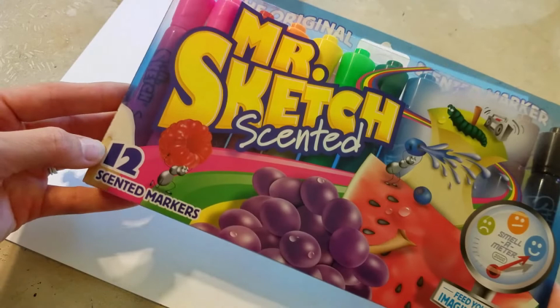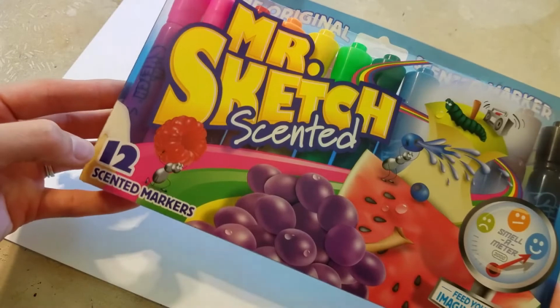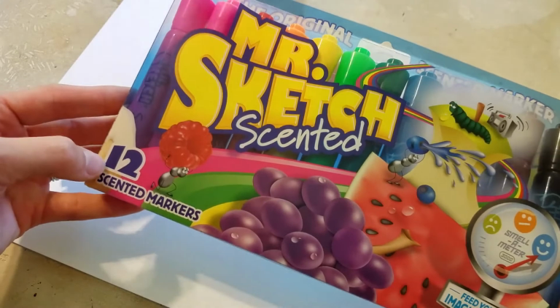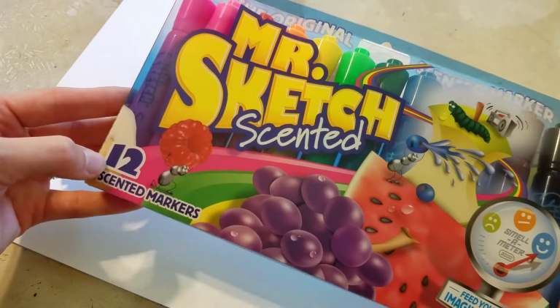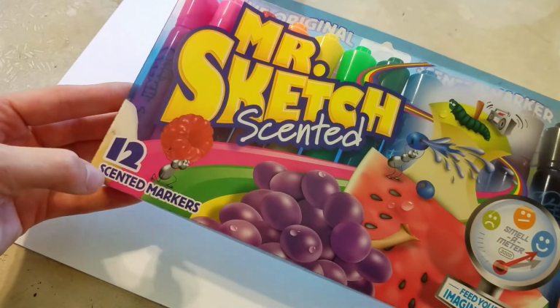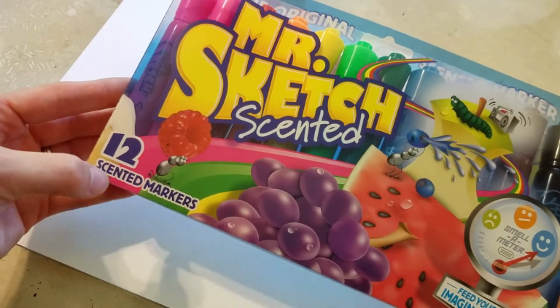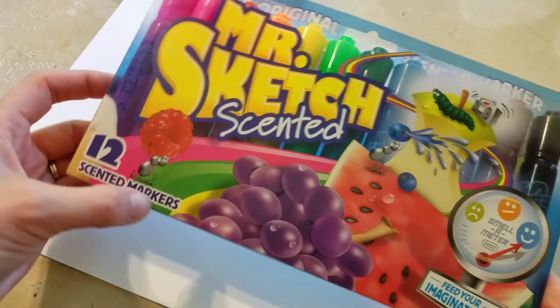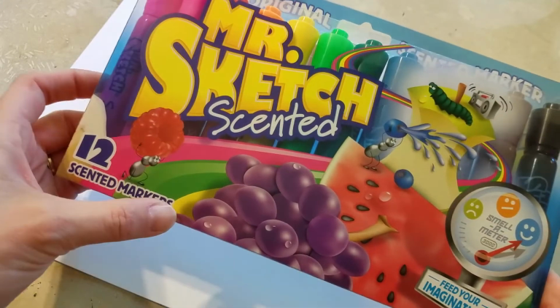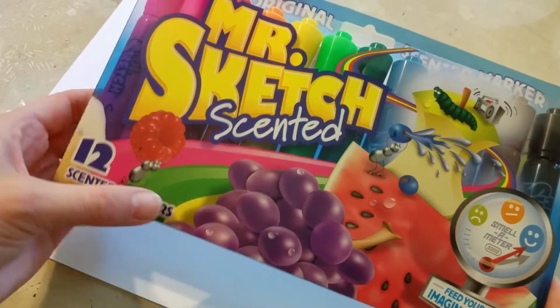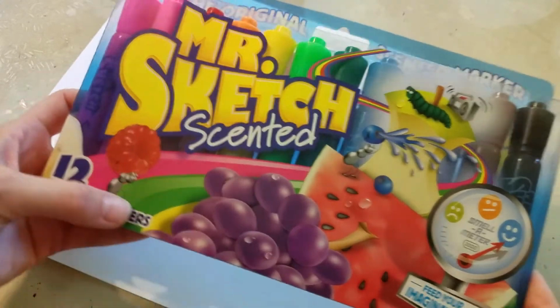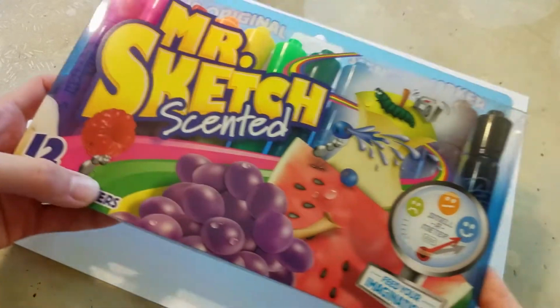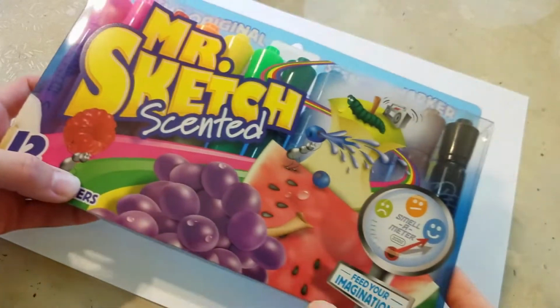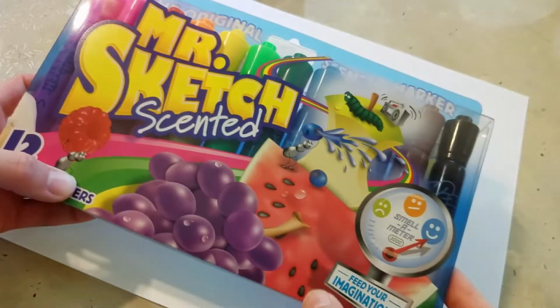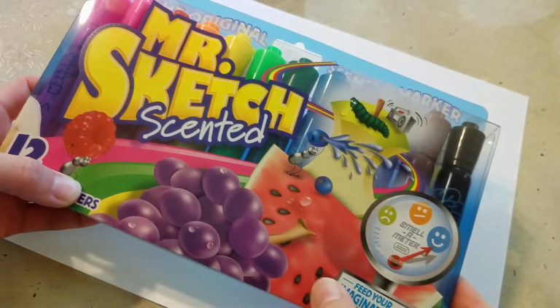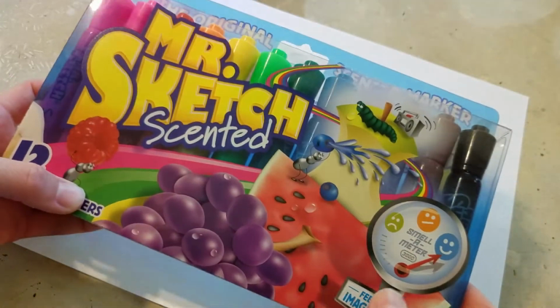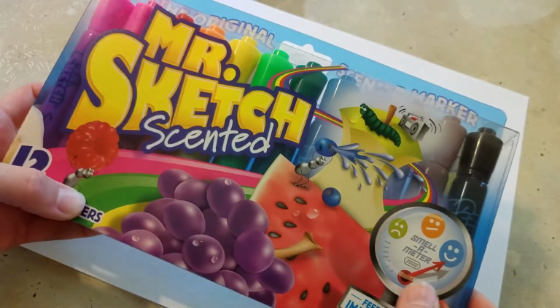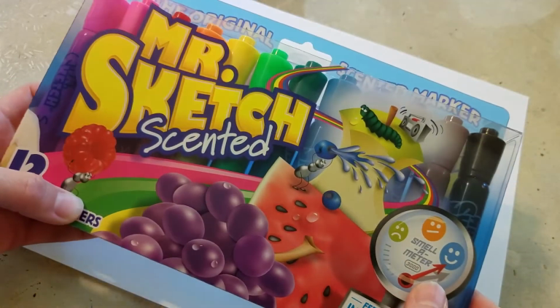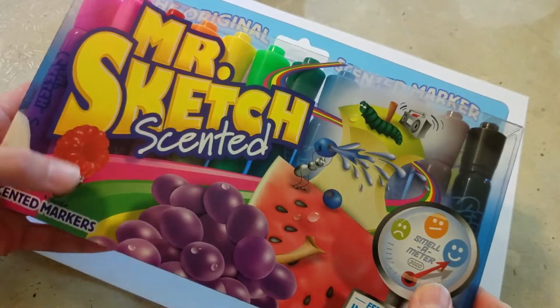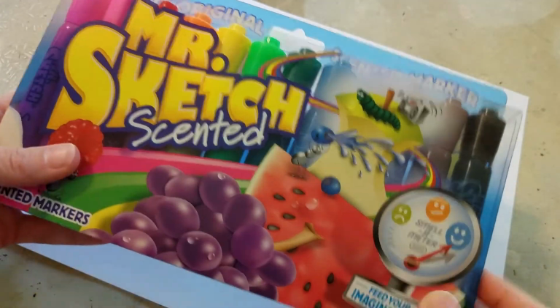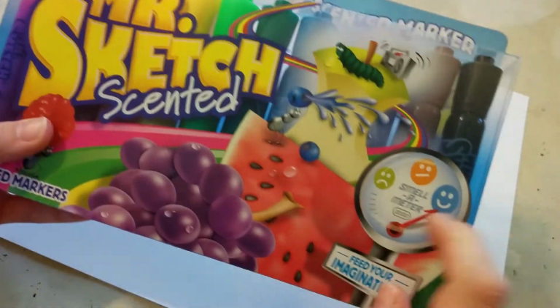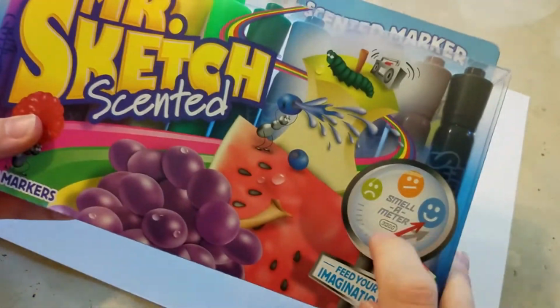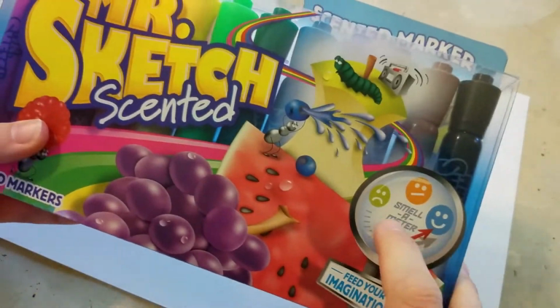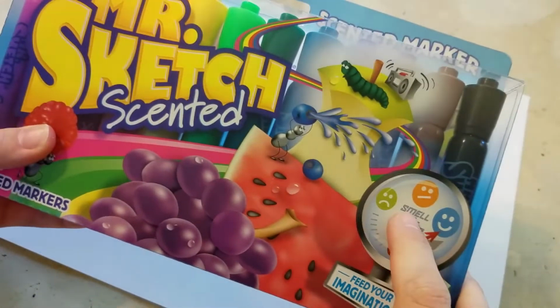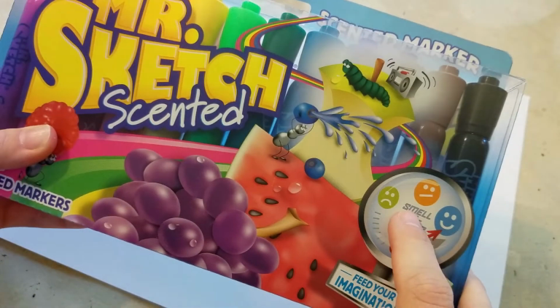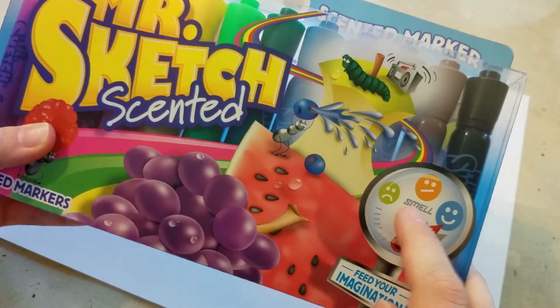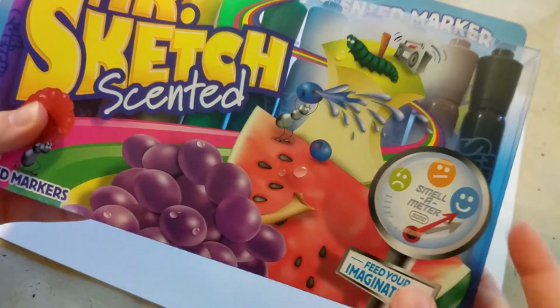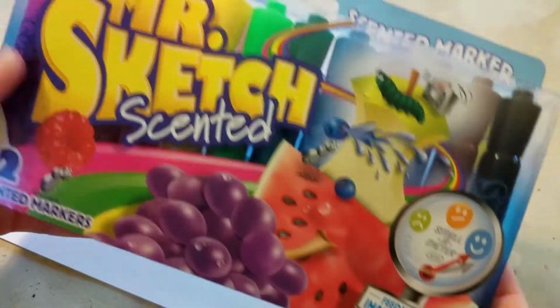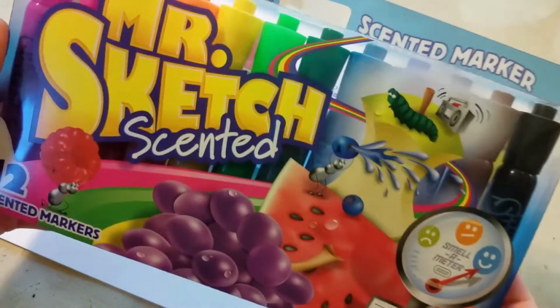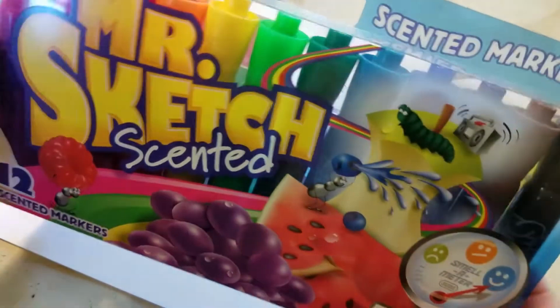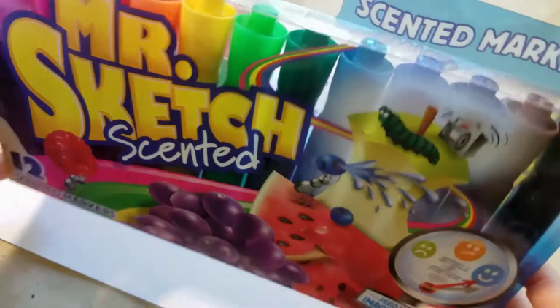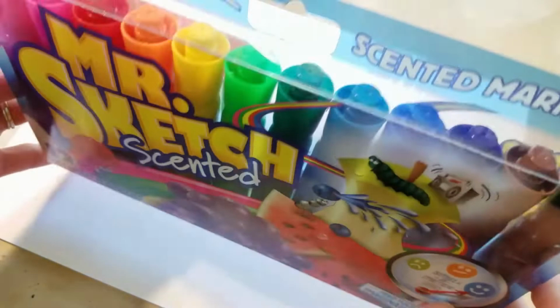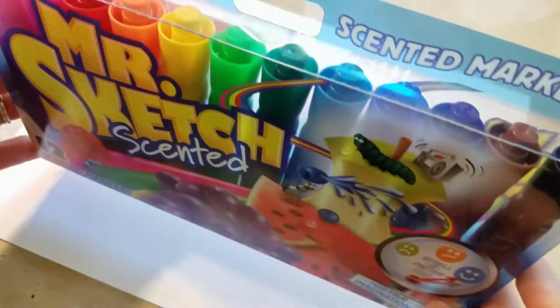Hi, Shannon Roe Jackson here from Caution Are Set Play, and today I am going to create artwork with the Mr. Sketch scented markers.